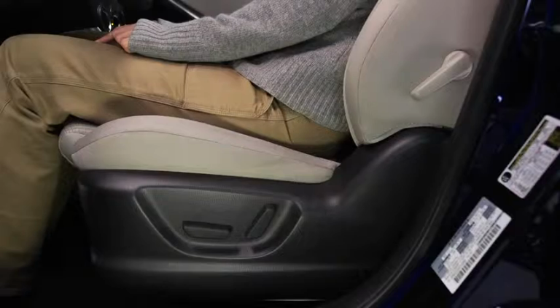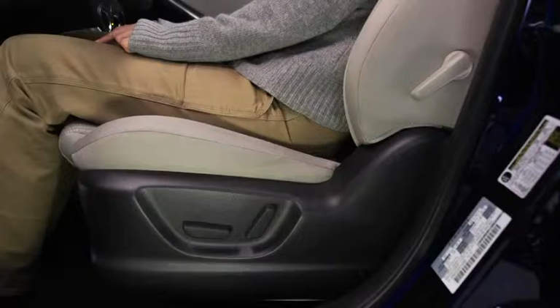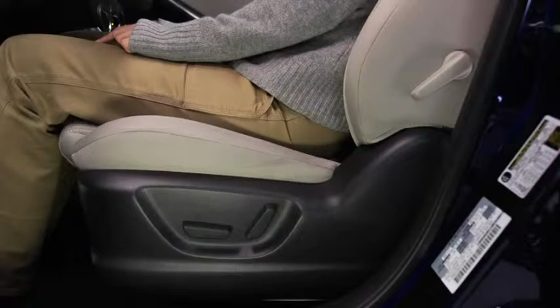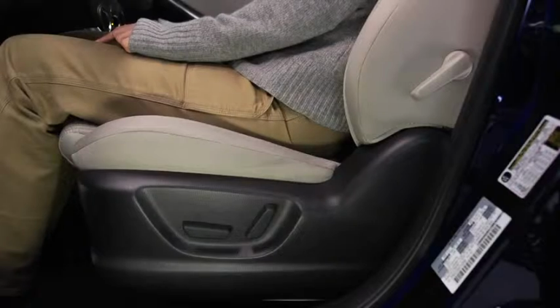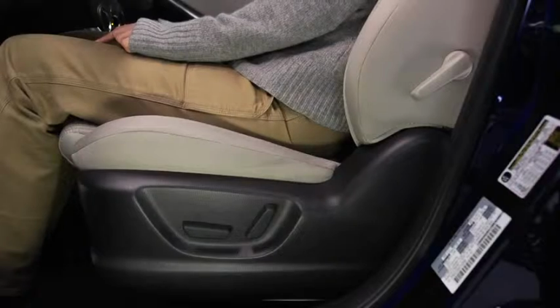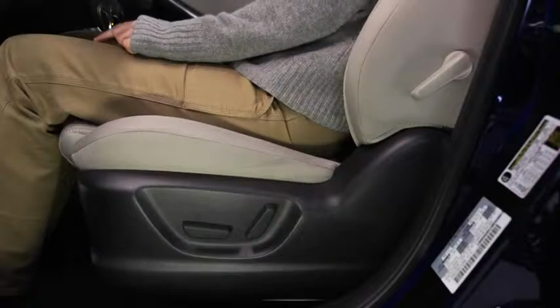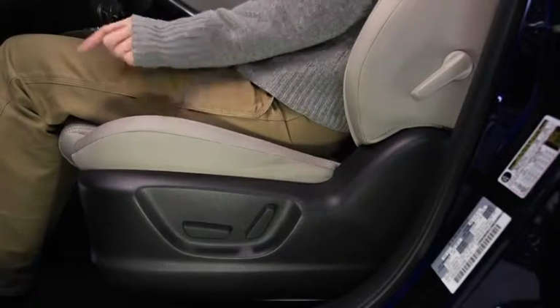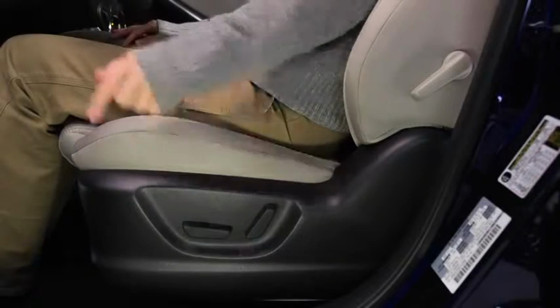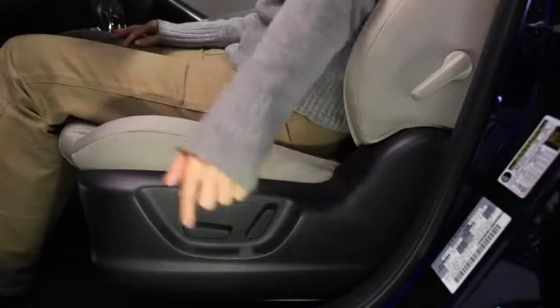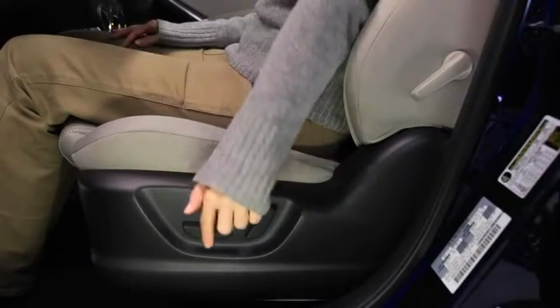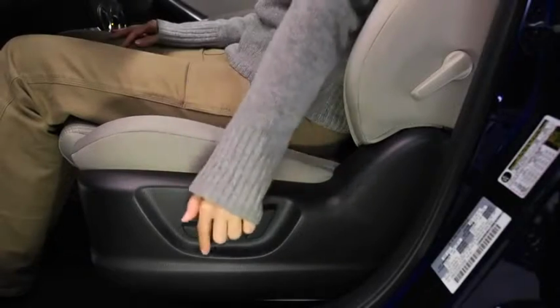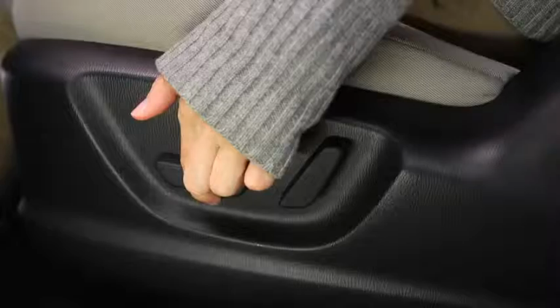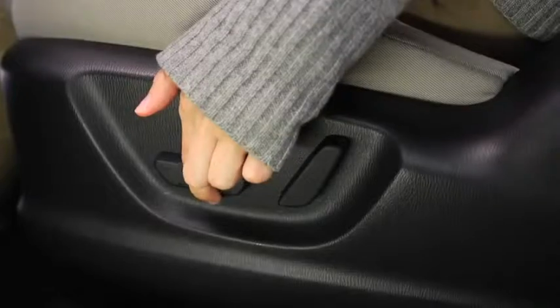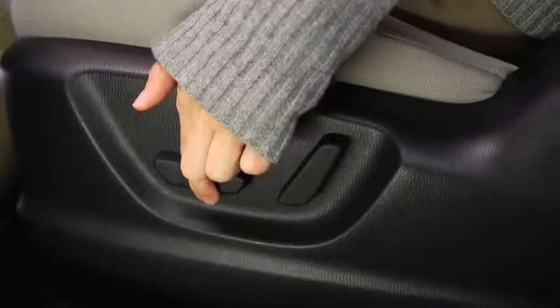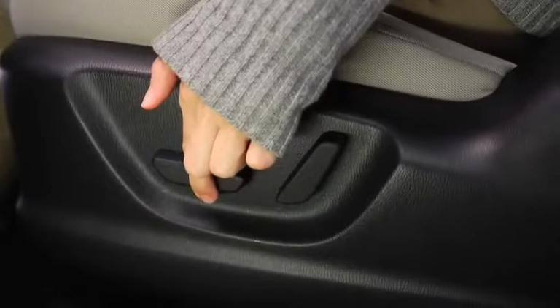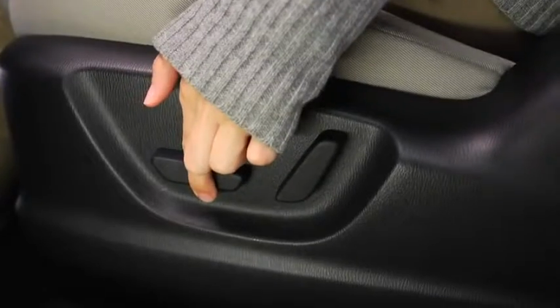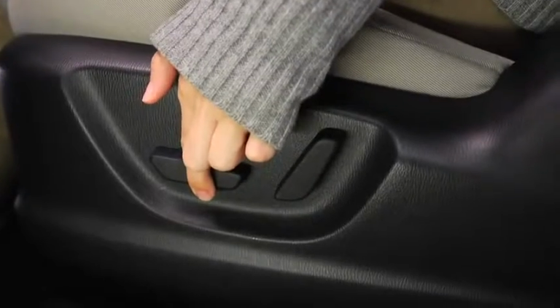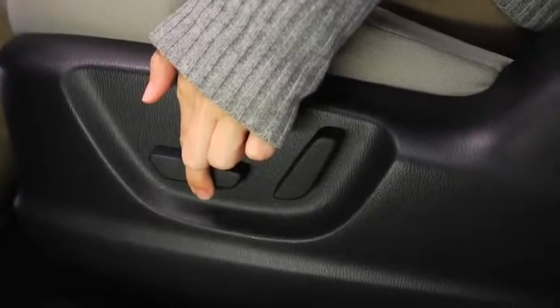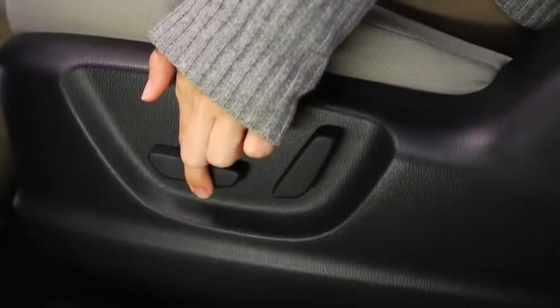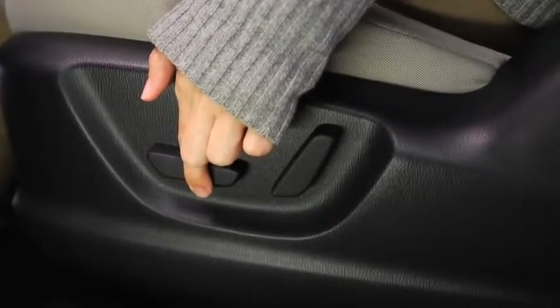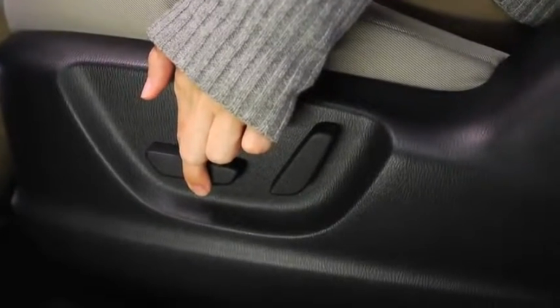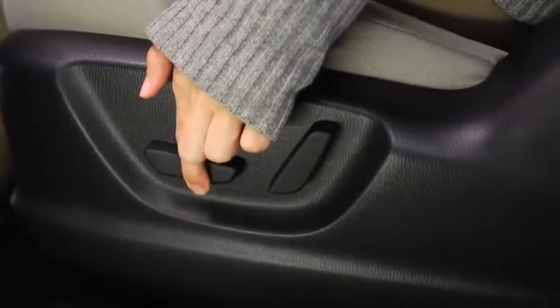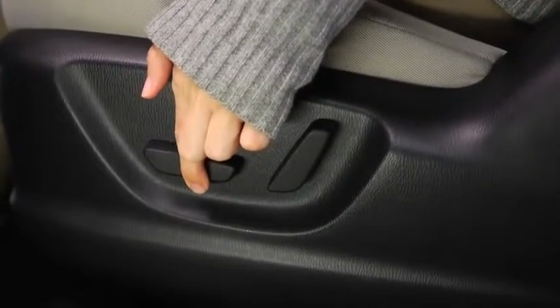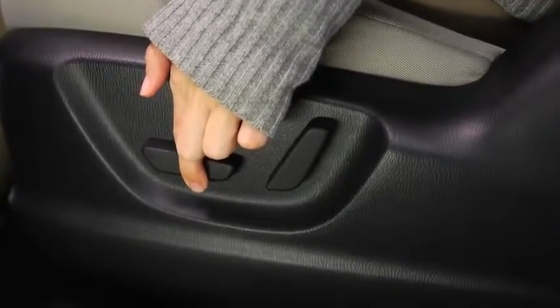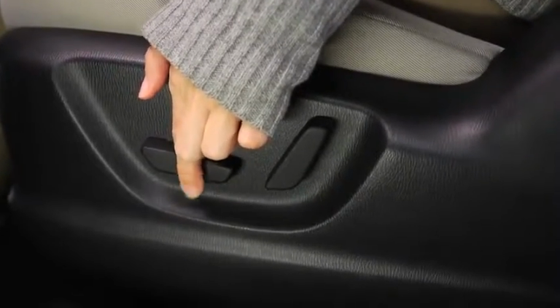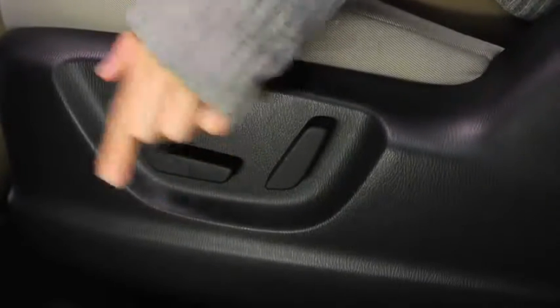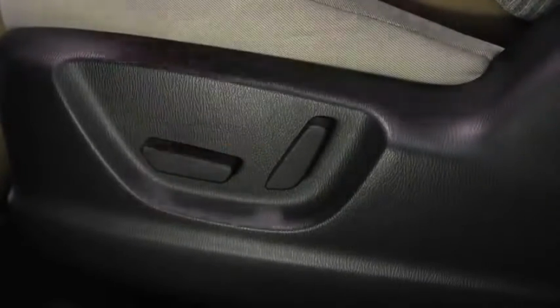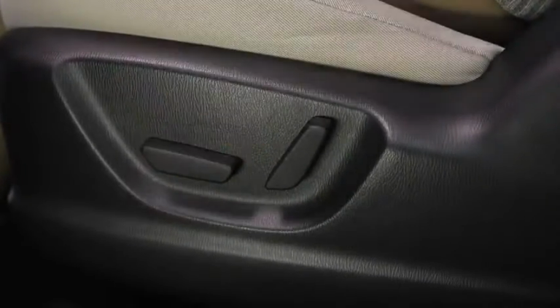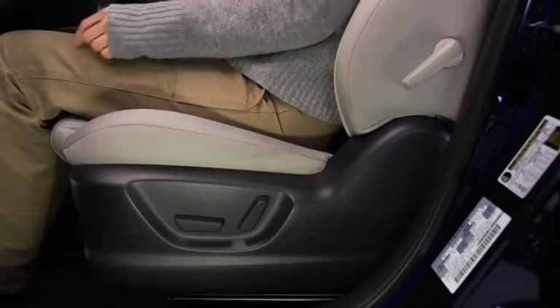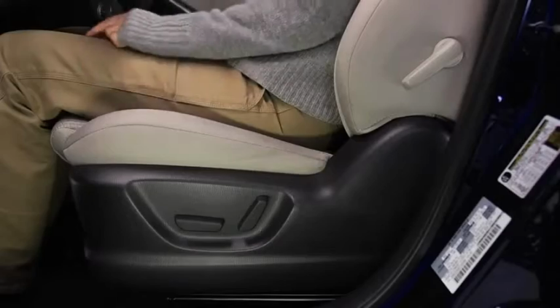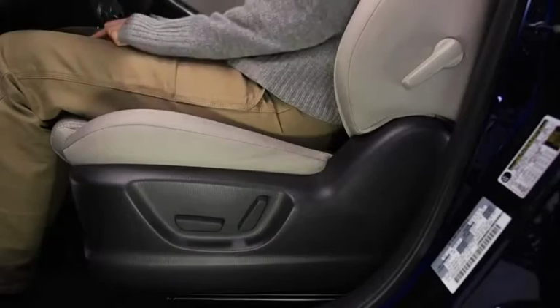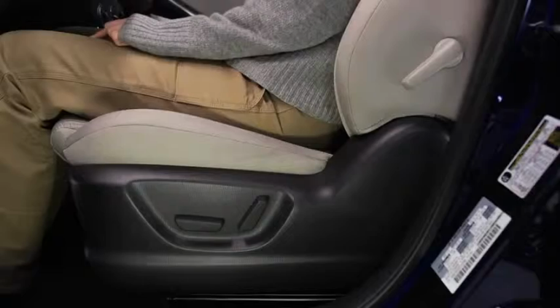To adjust the front height of the seat bottom, raise or lower the front of the slide lifter switch.